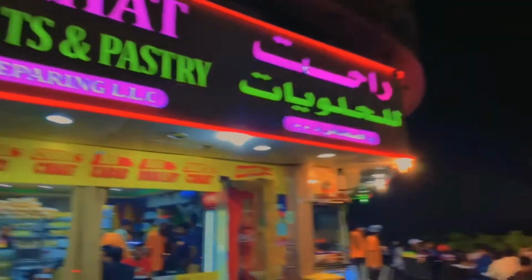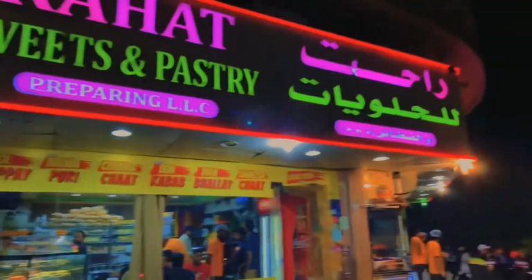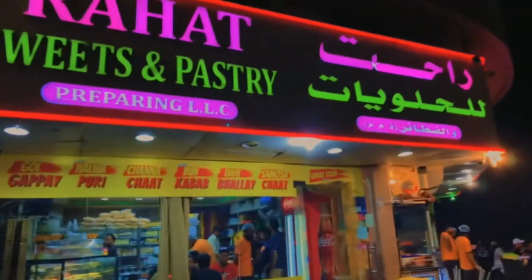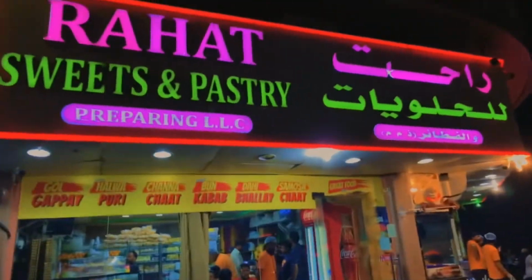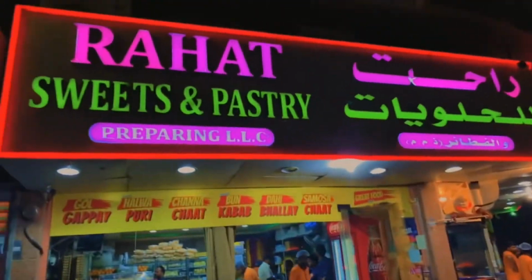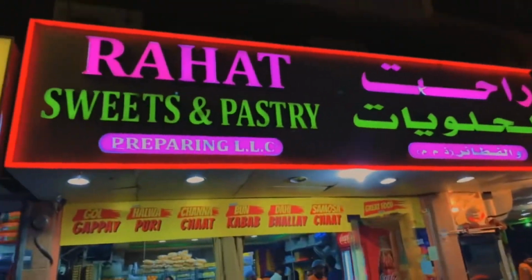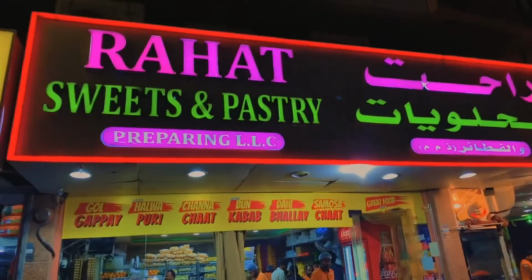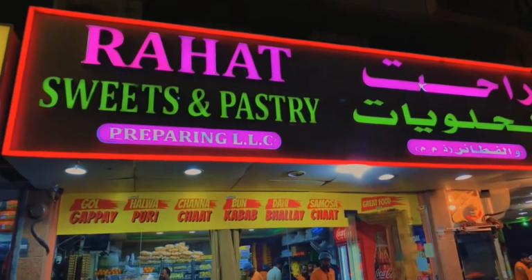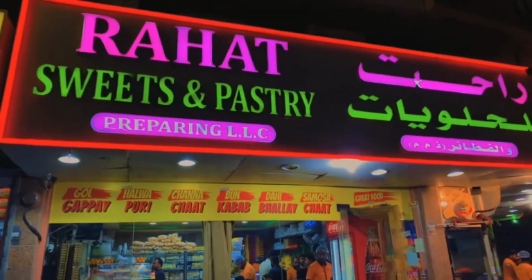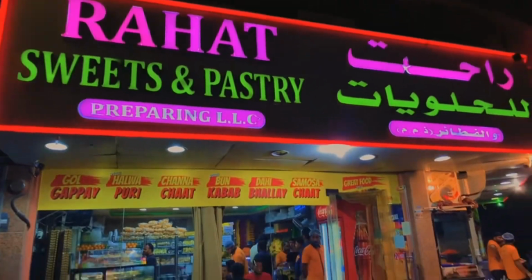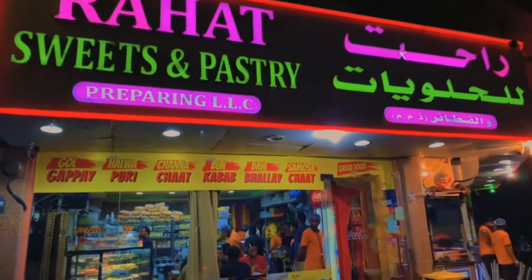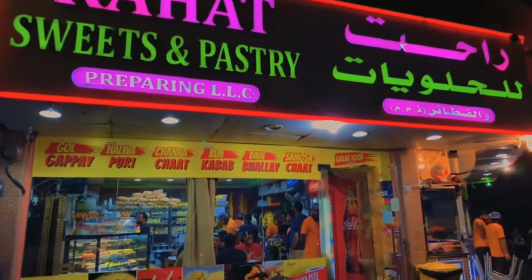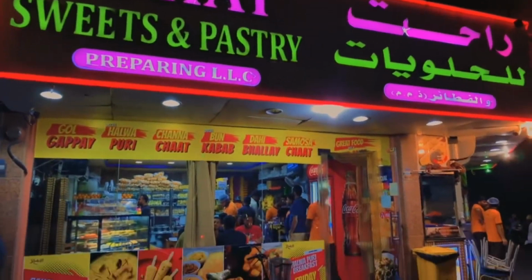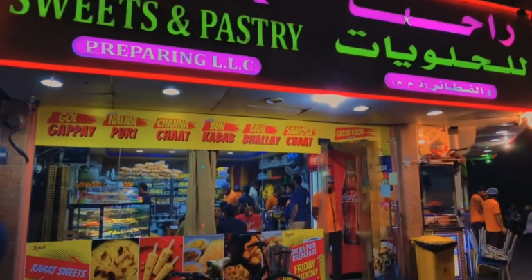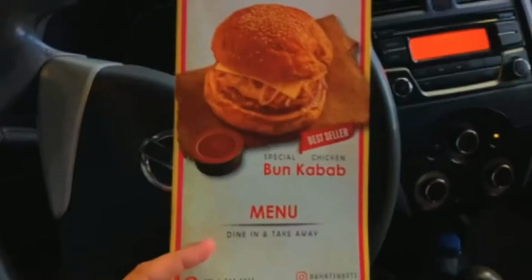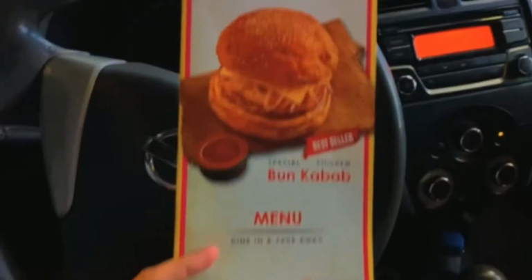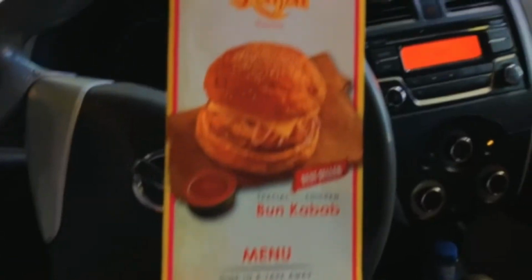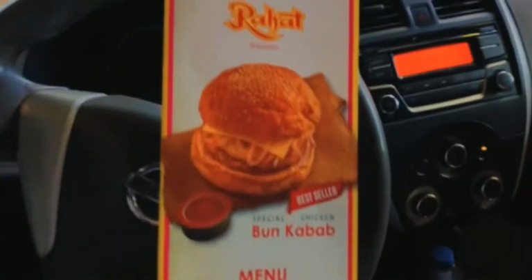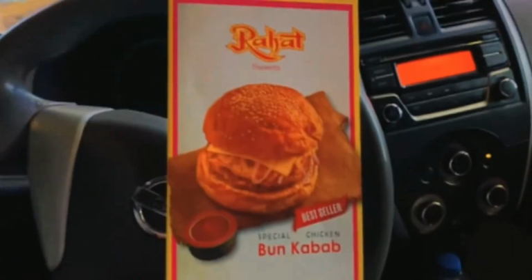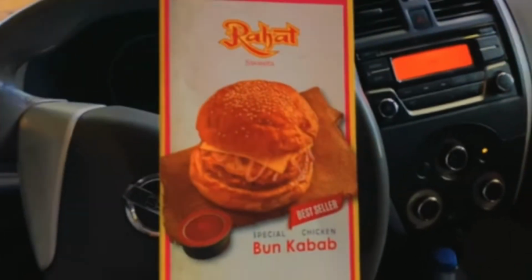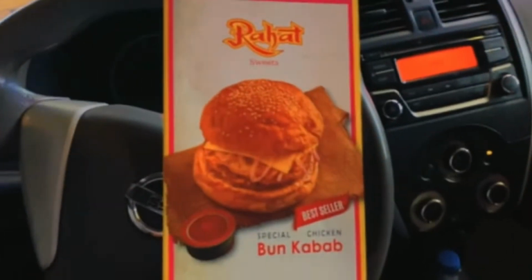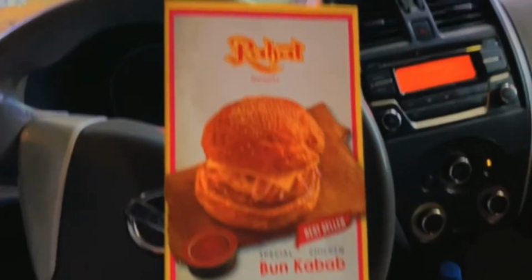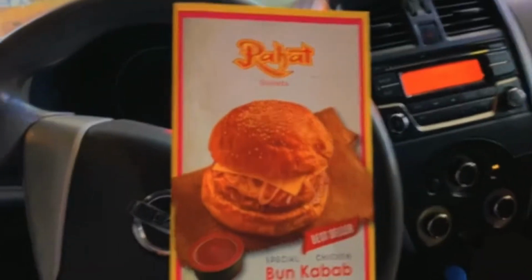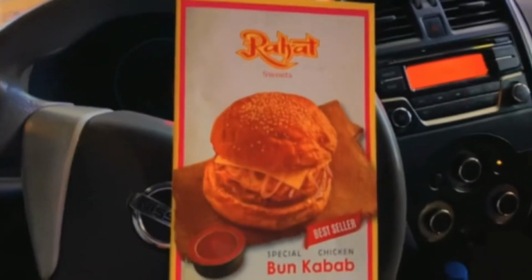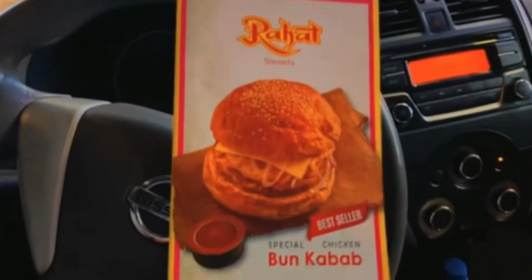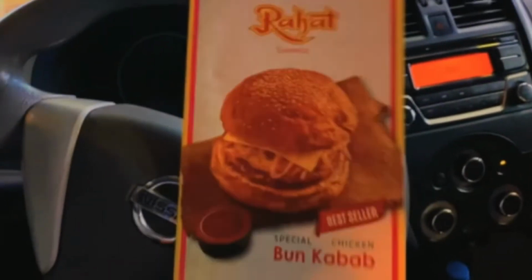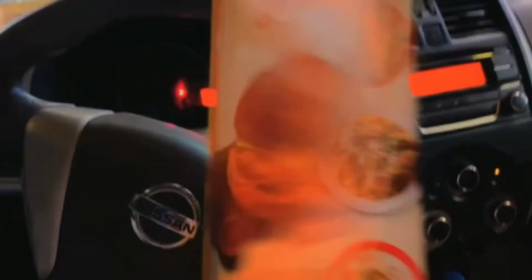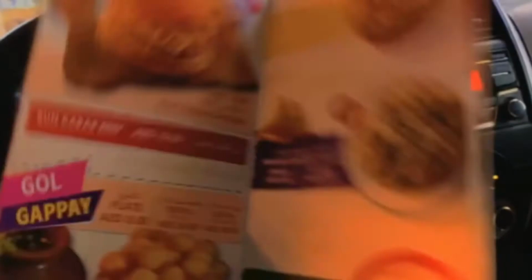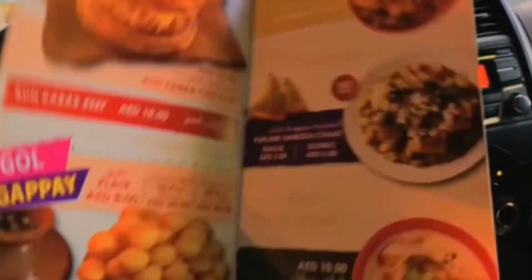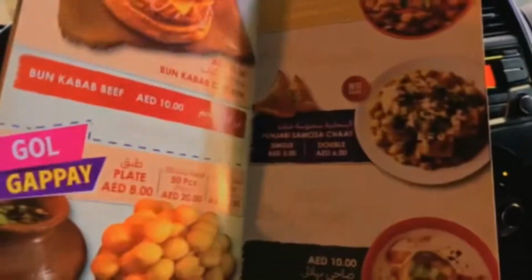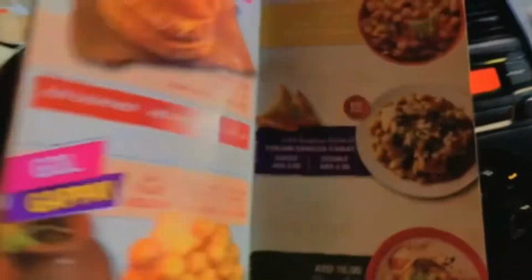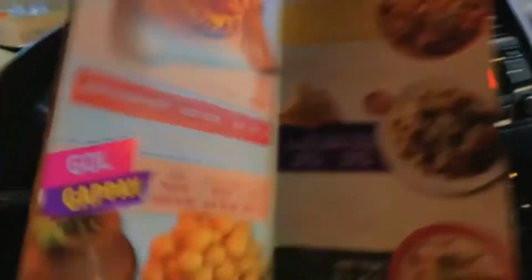Here we have Rahat Bakers, guys. We have the menu here.